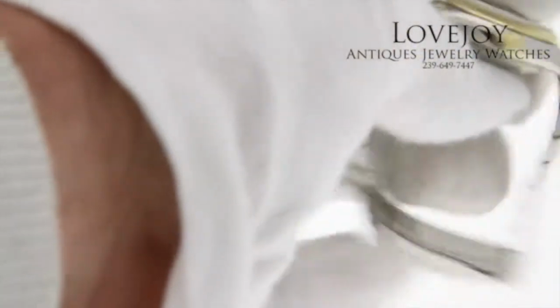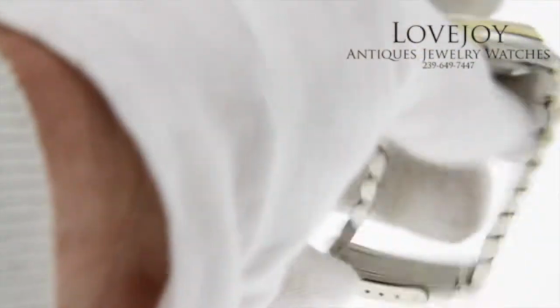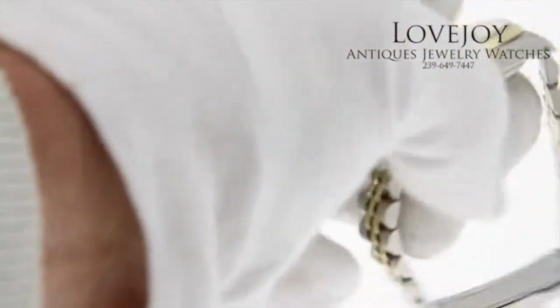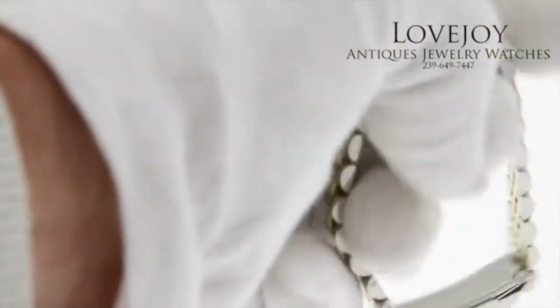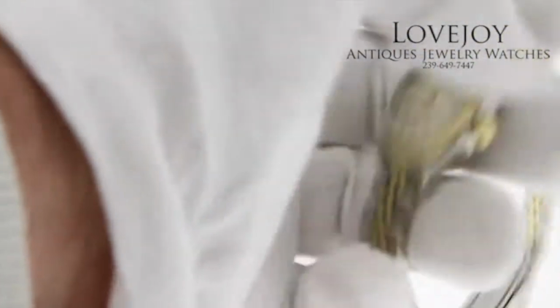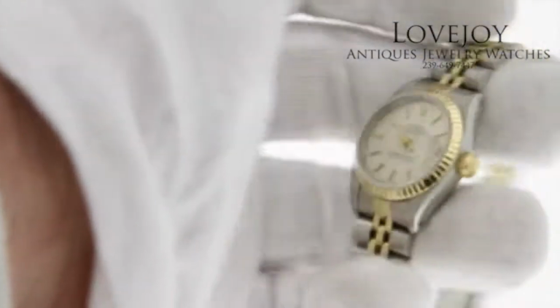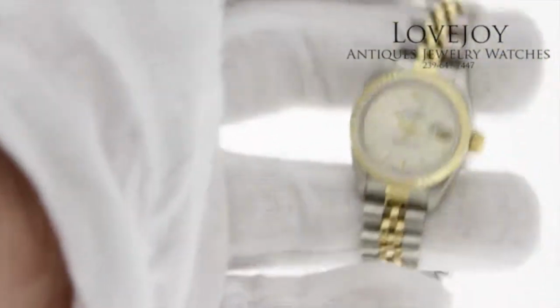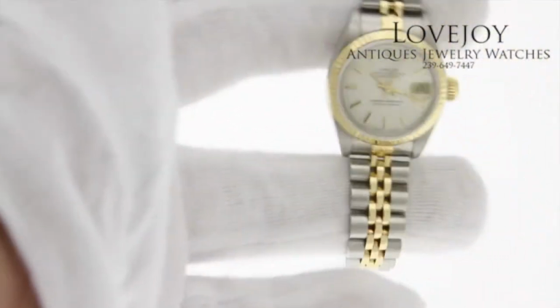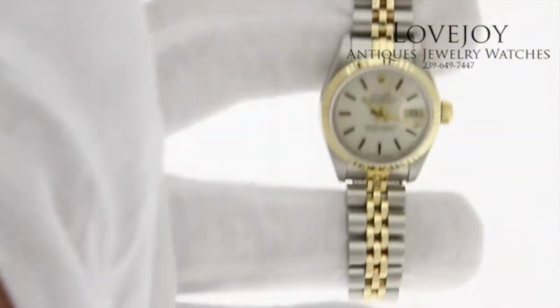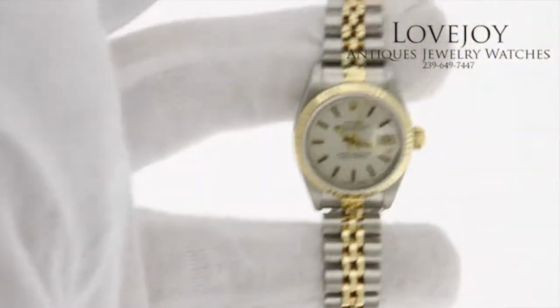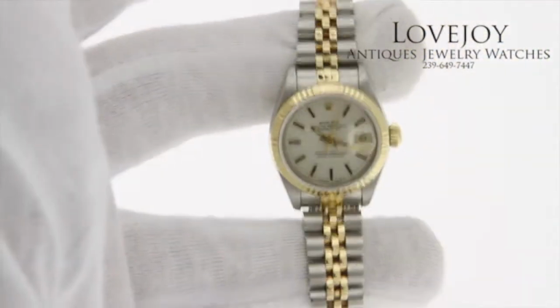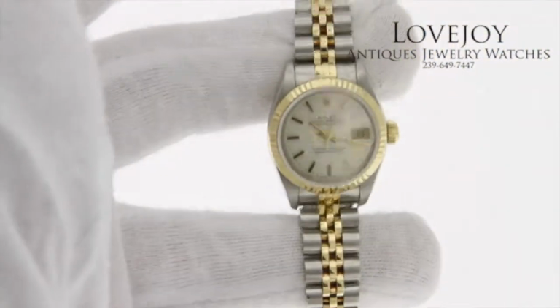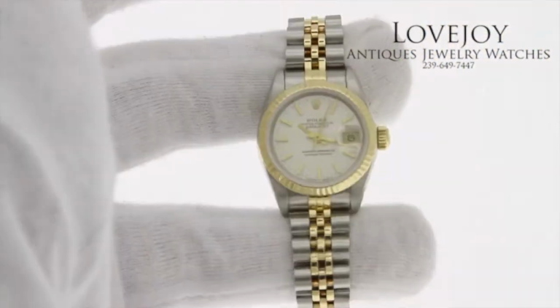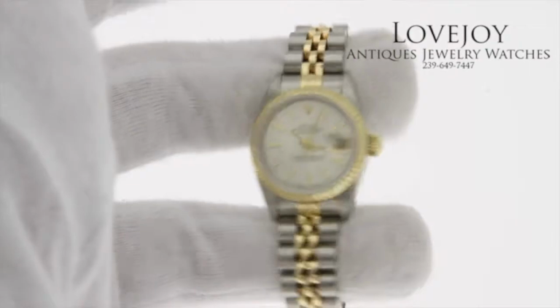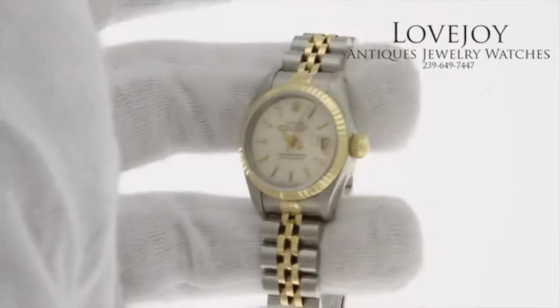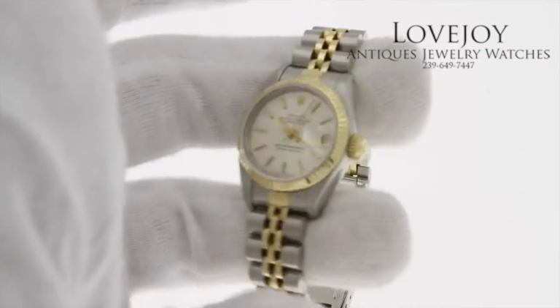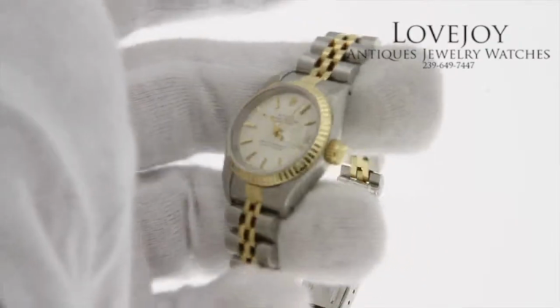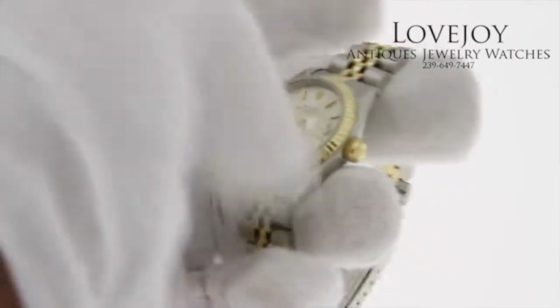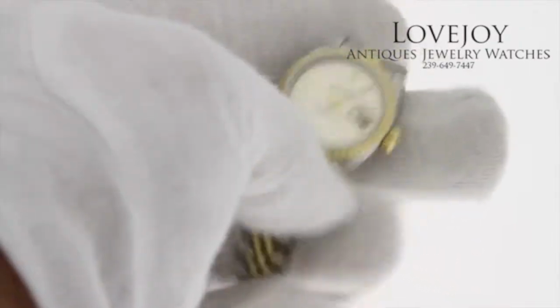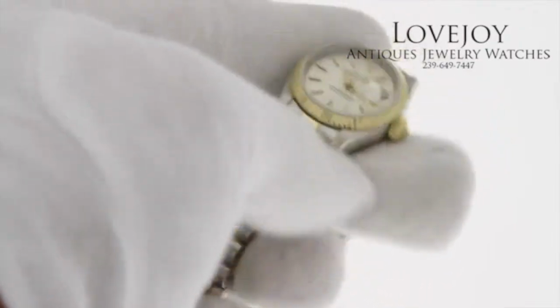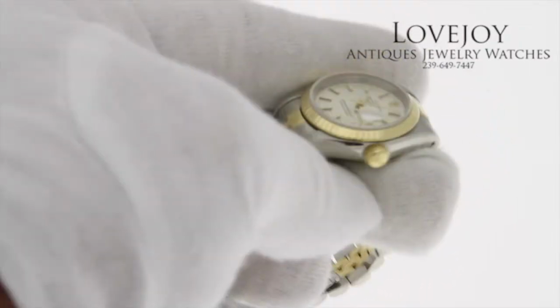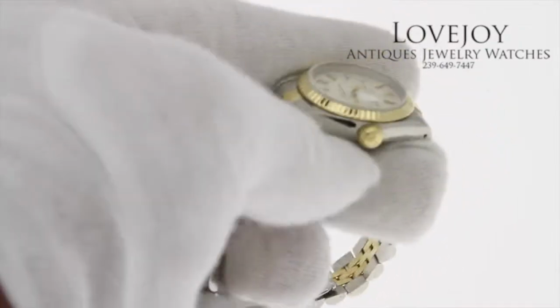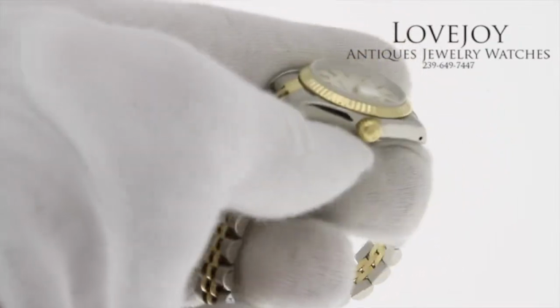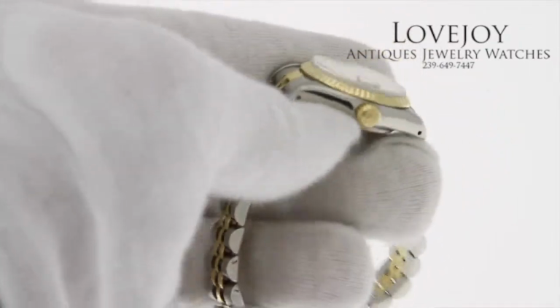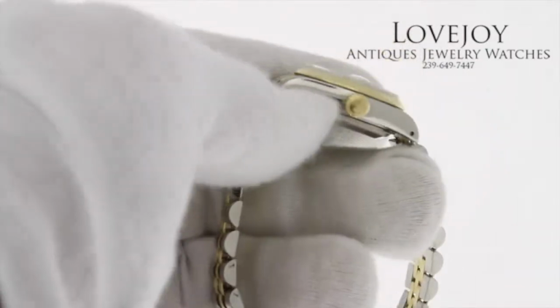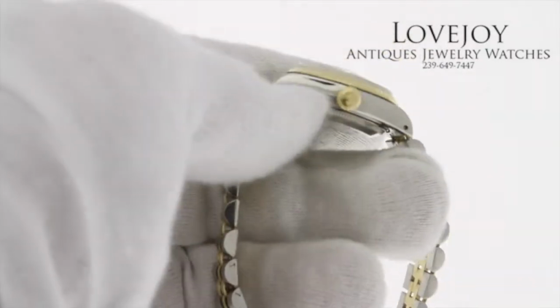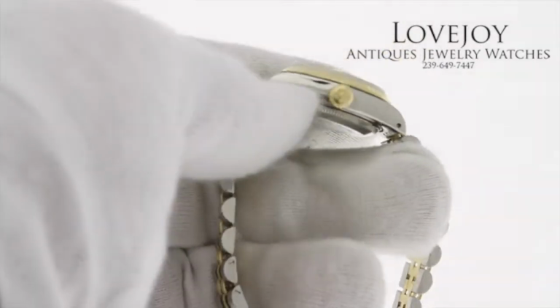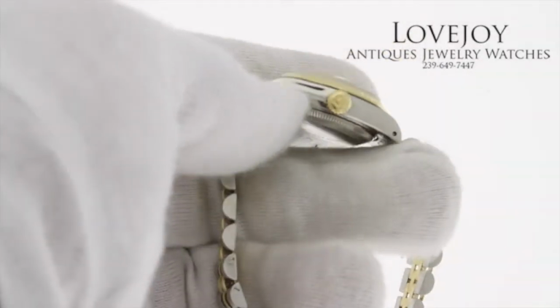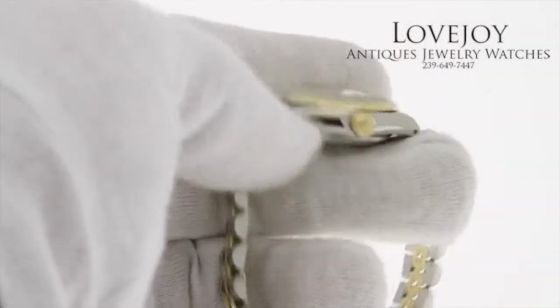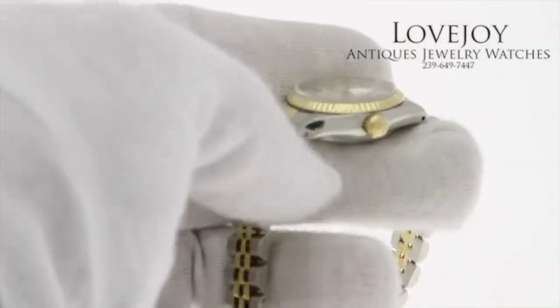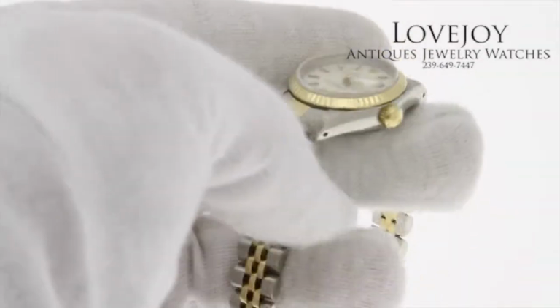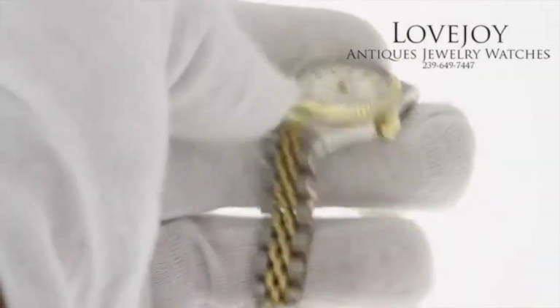It is a quick-set Datejust. The reference number of this watch is 69173 and carries an S prefix serial number.